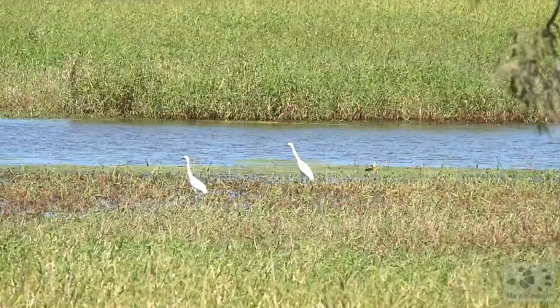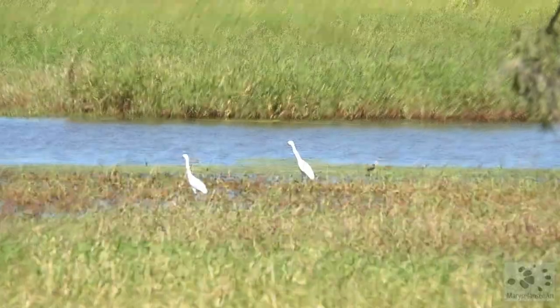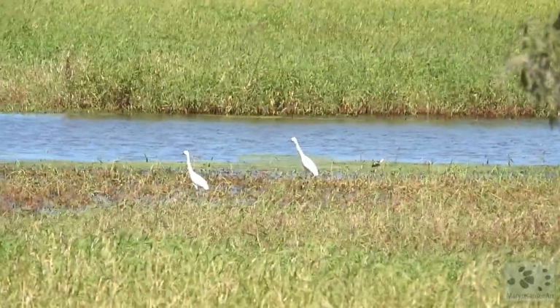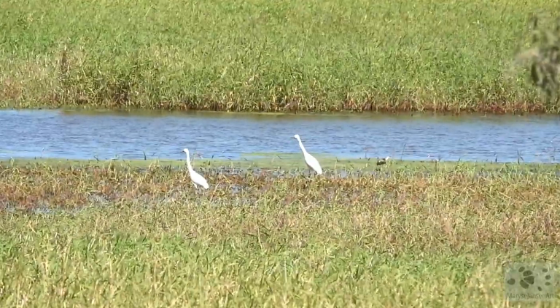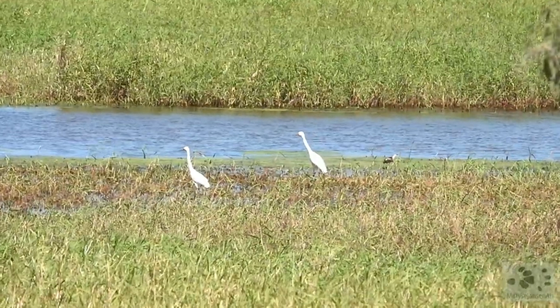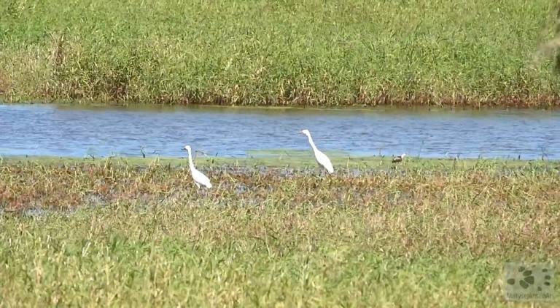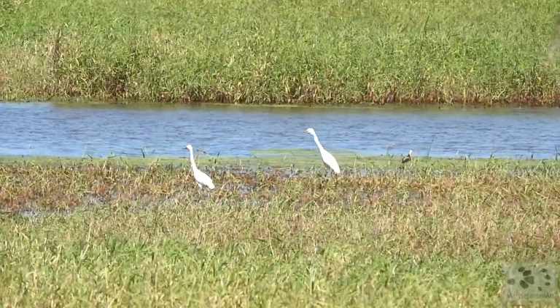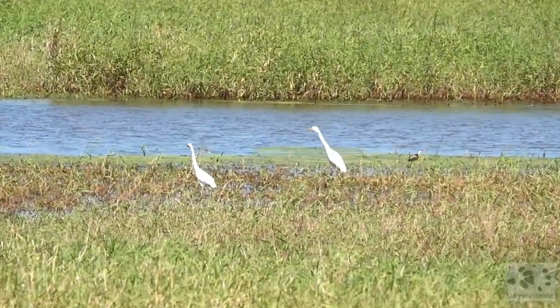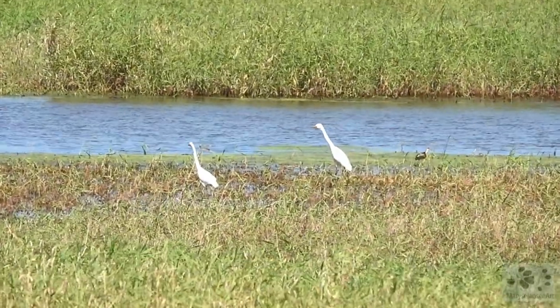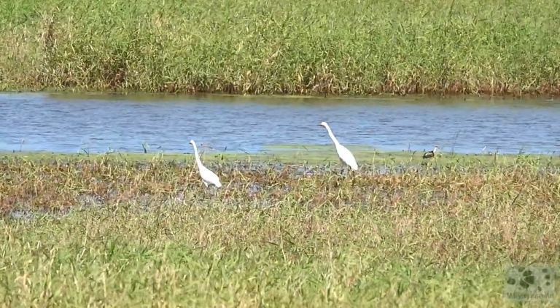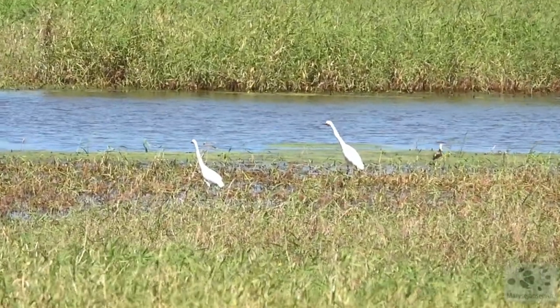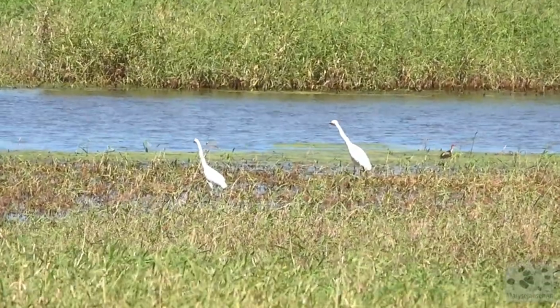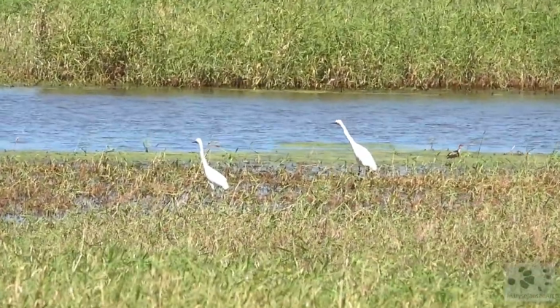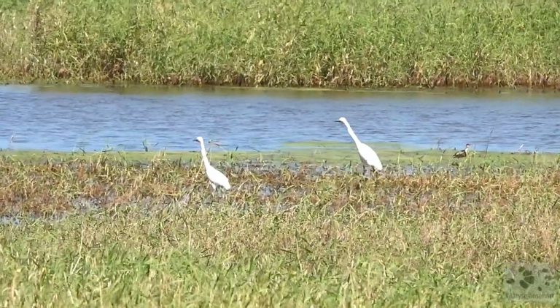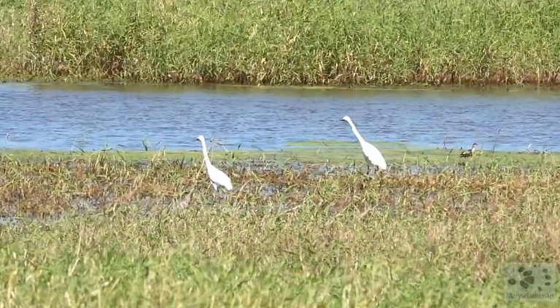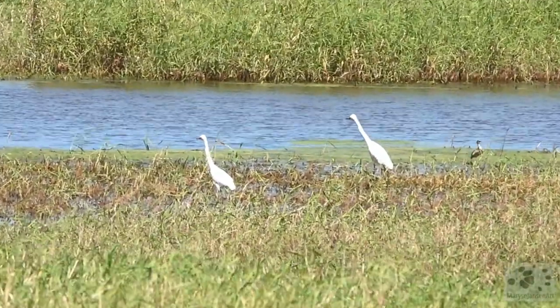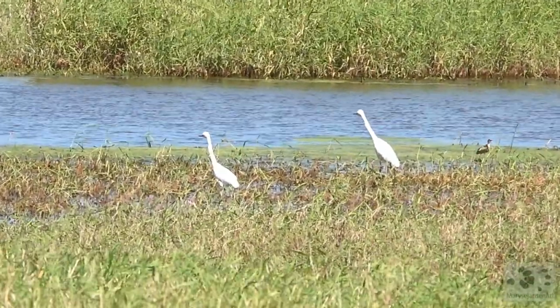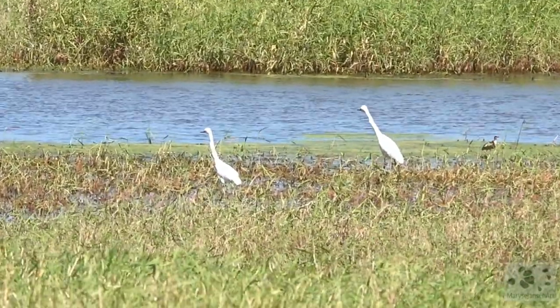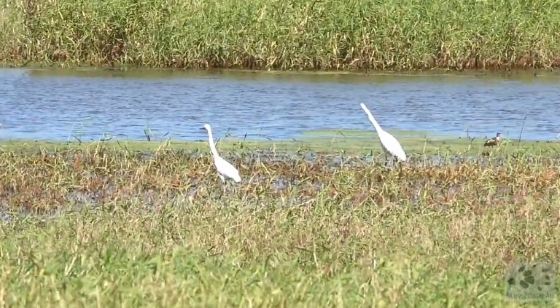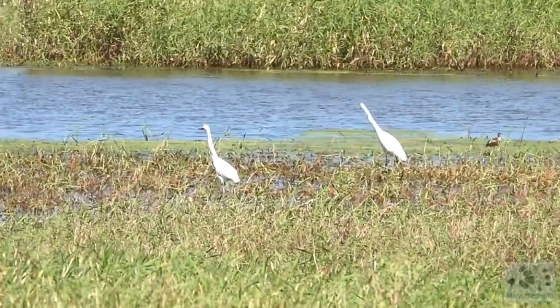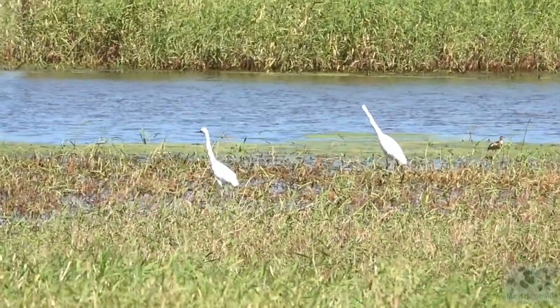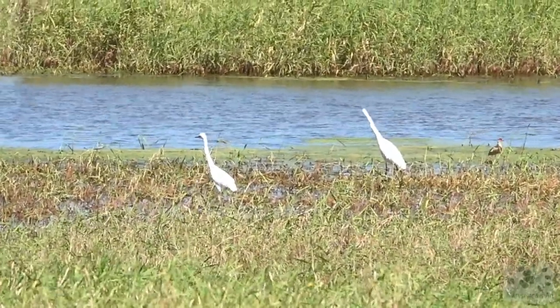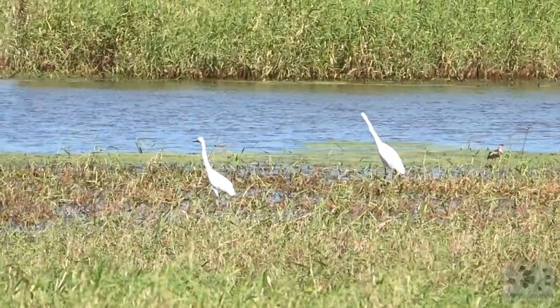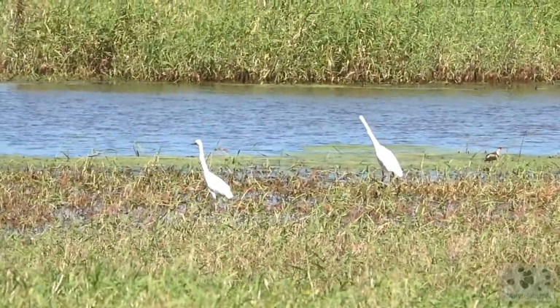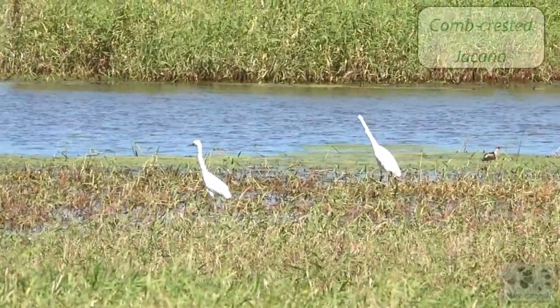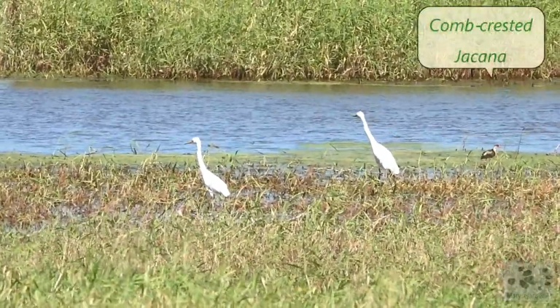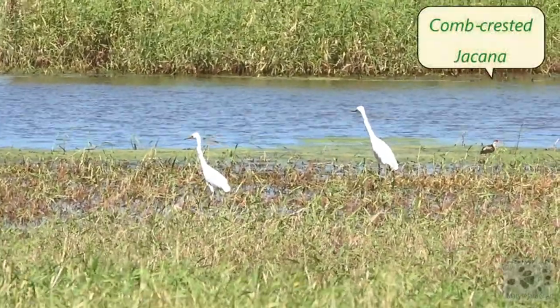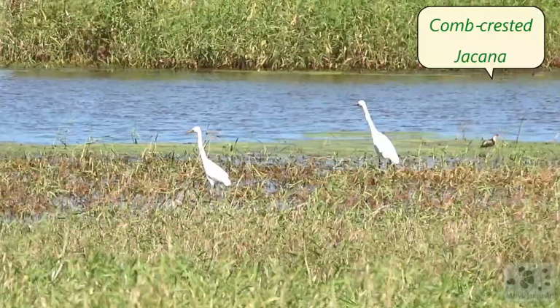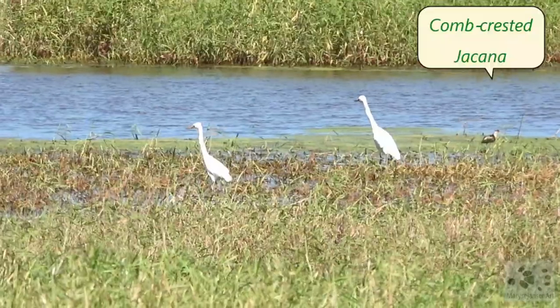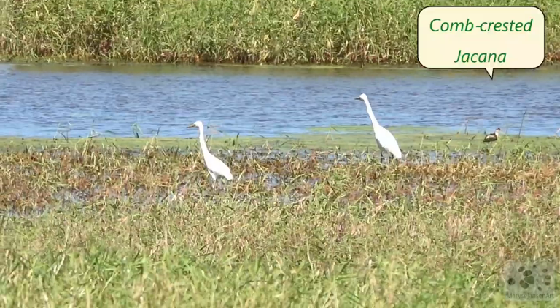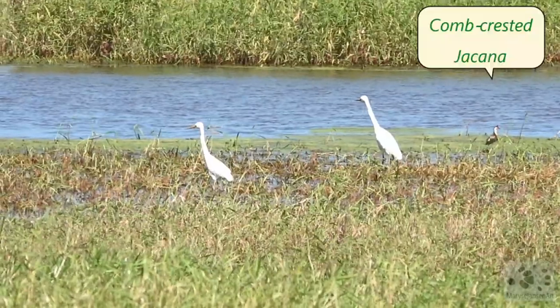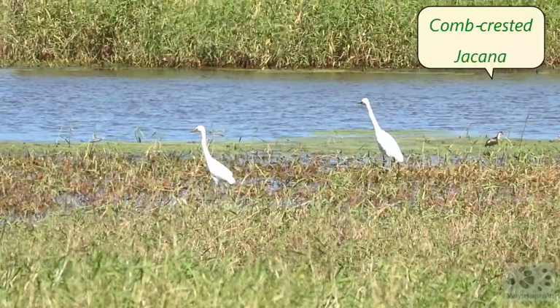And look carefully on the right. Do you see that smaller, mostly black bird there? It's a comb-crested jacana.